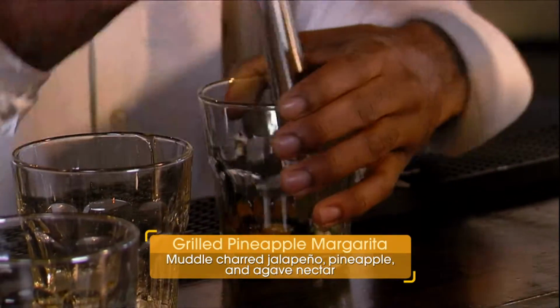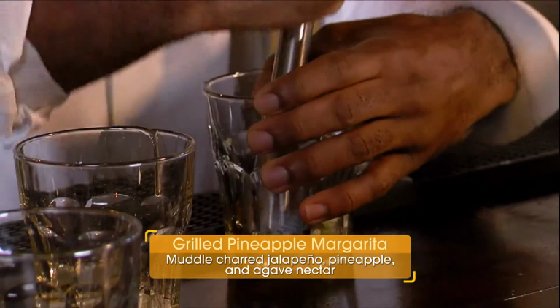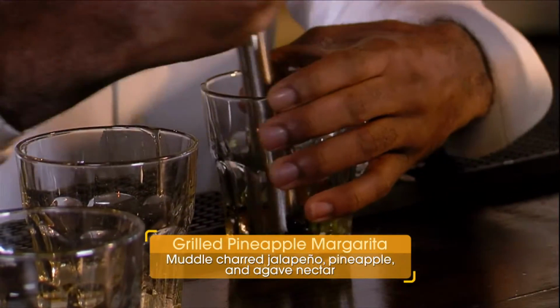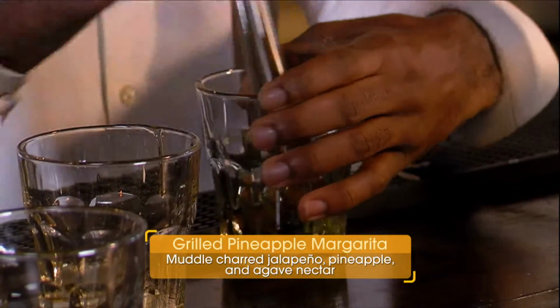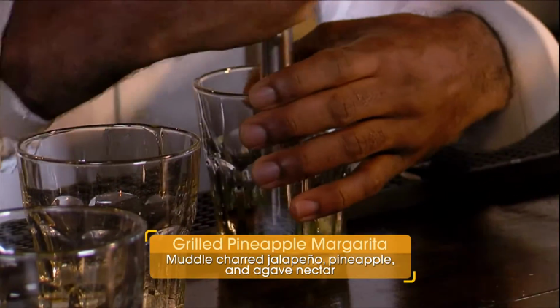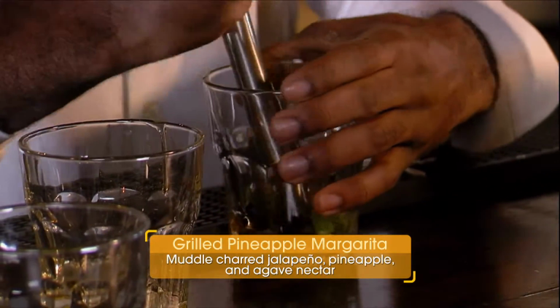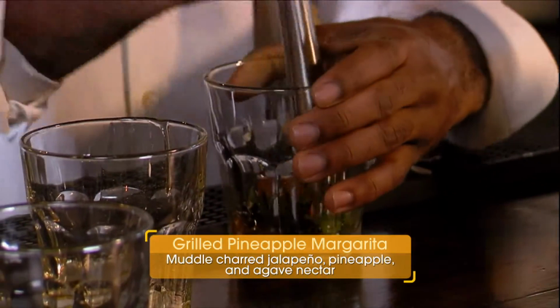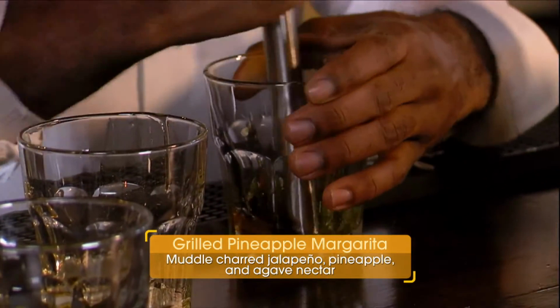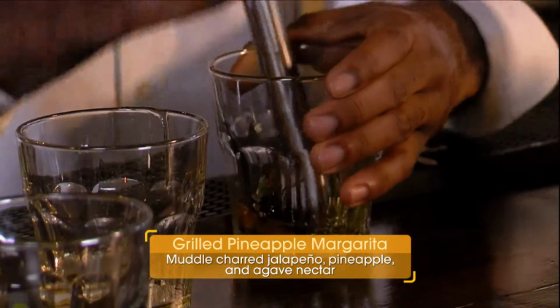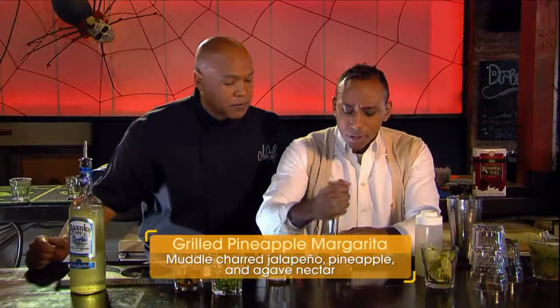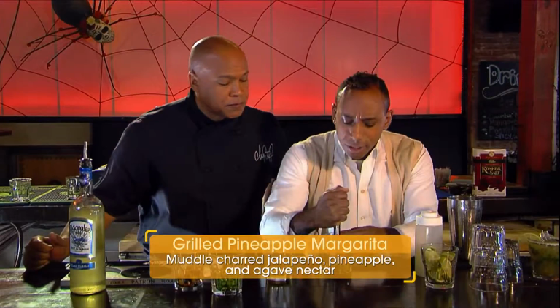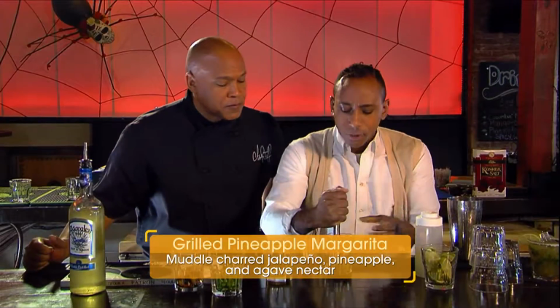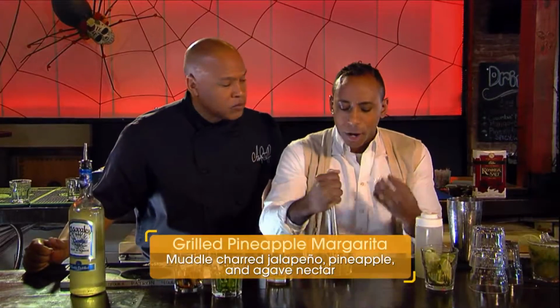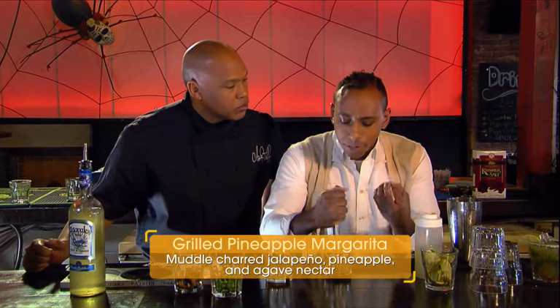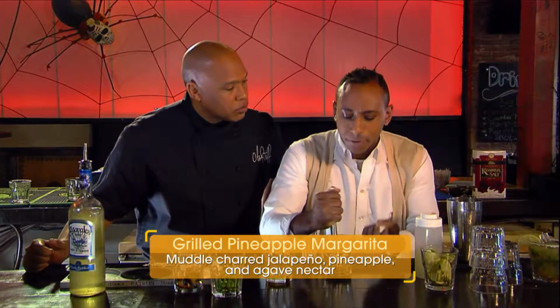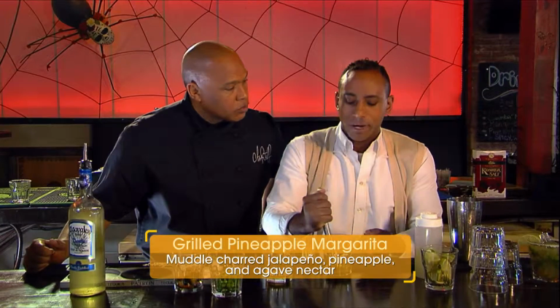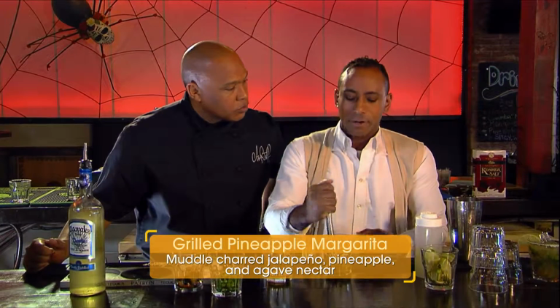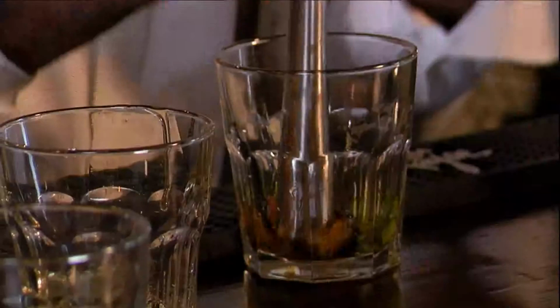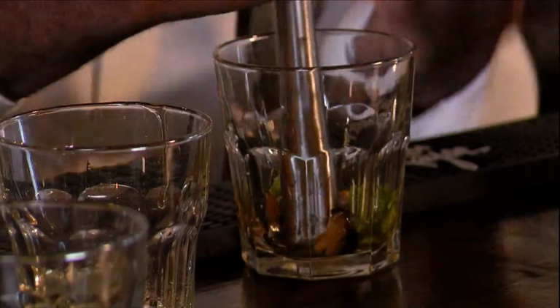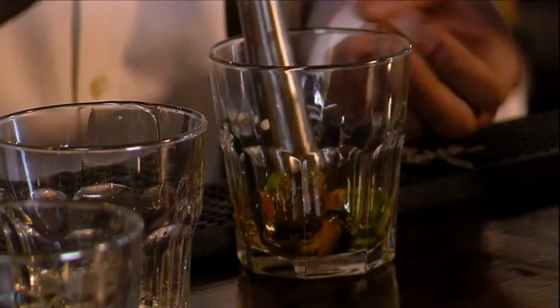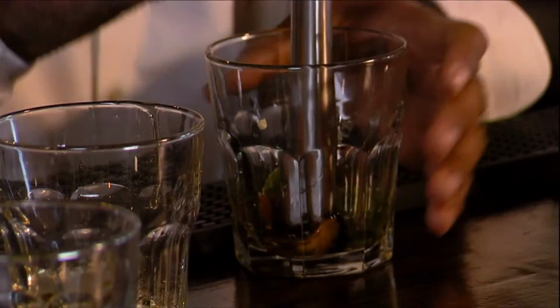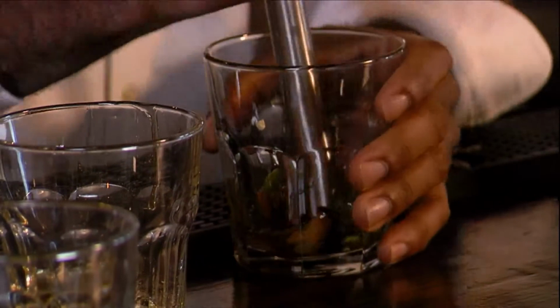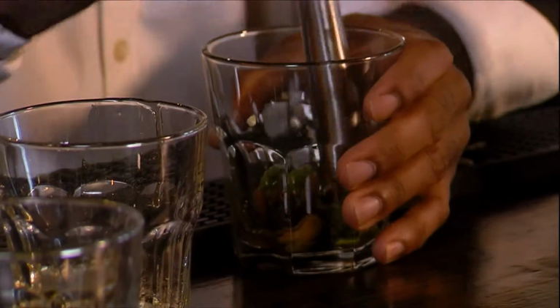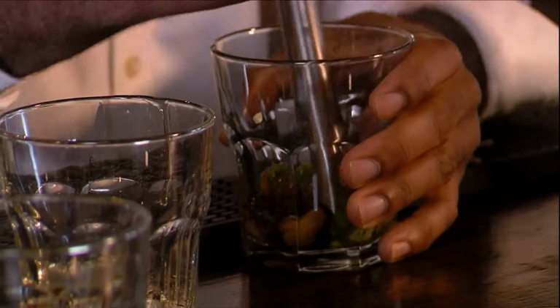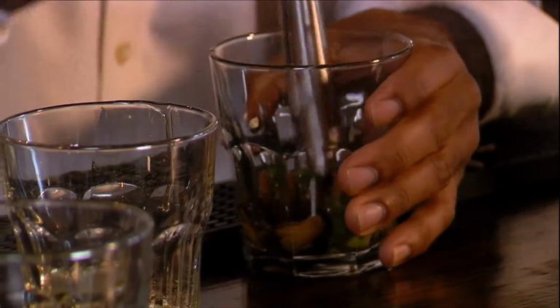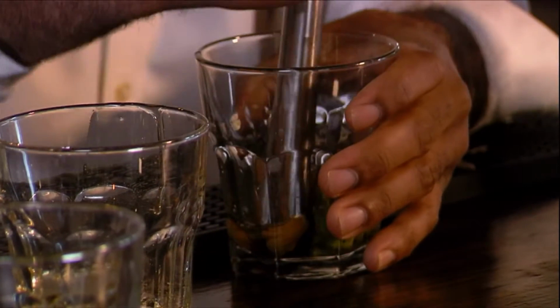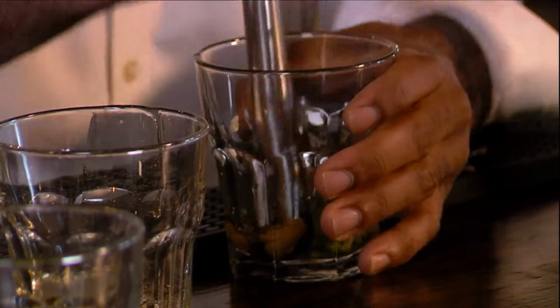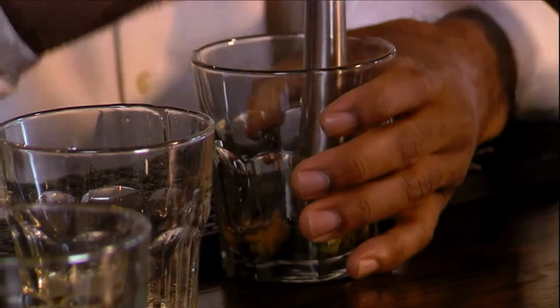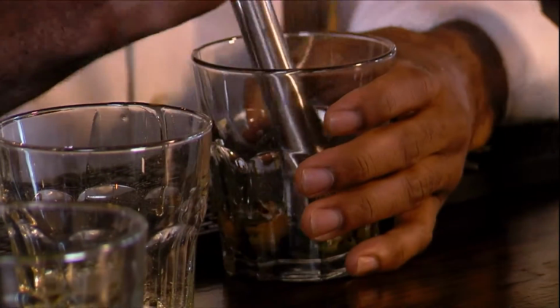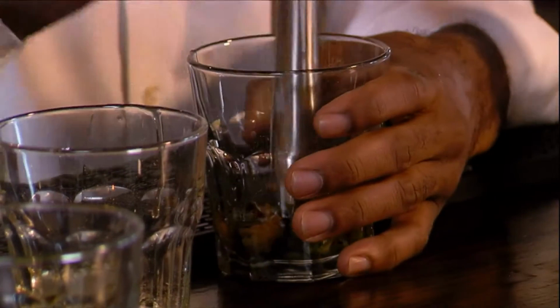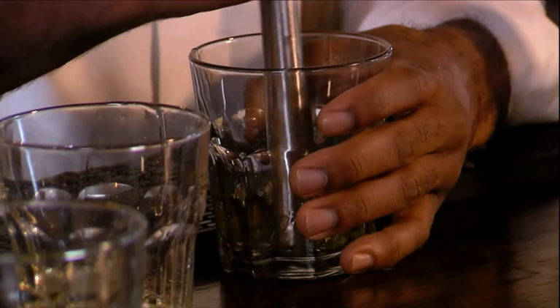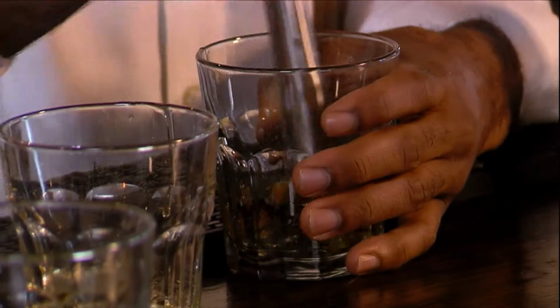So when you muddle, what is that process for? You're just really opening up the flavors, blending, multiplying everything together, essentially.